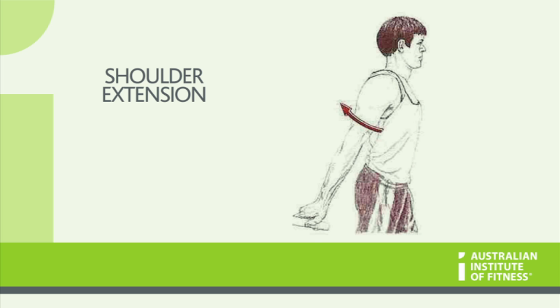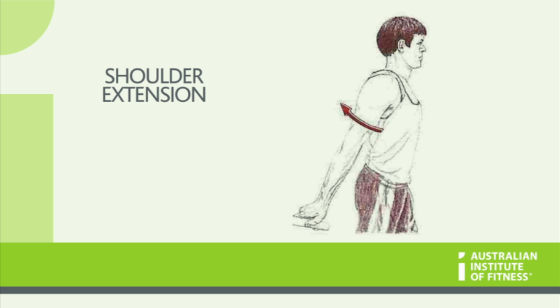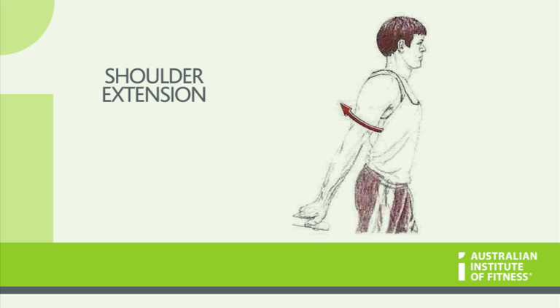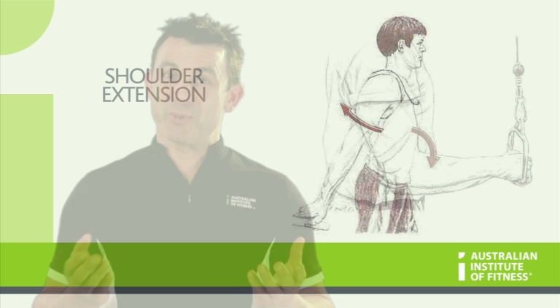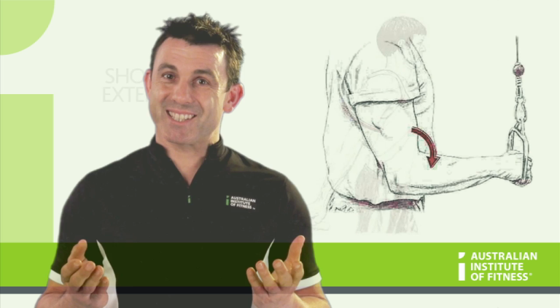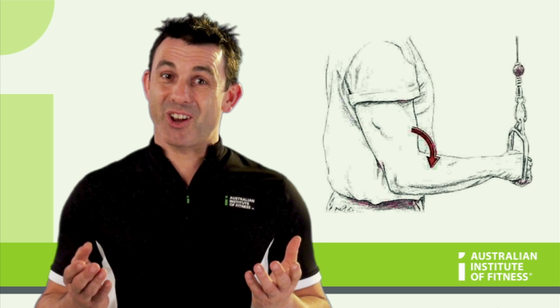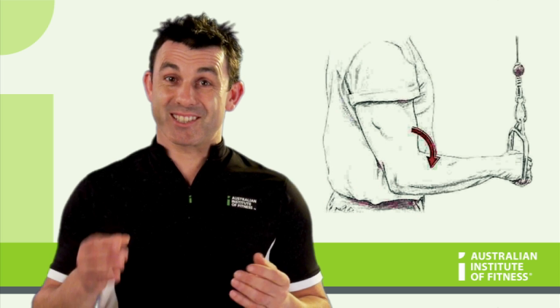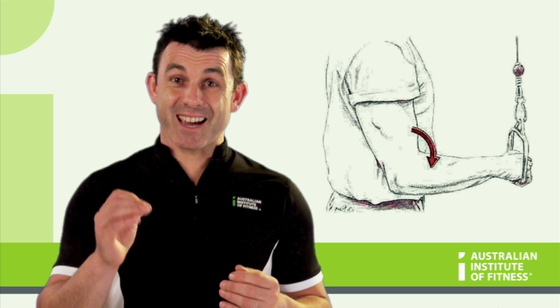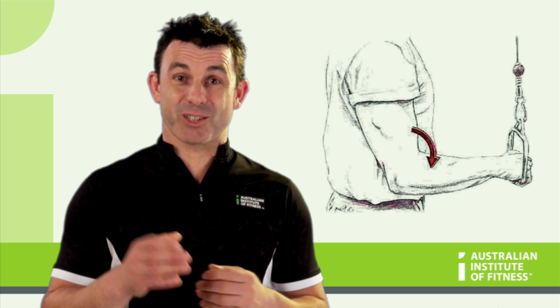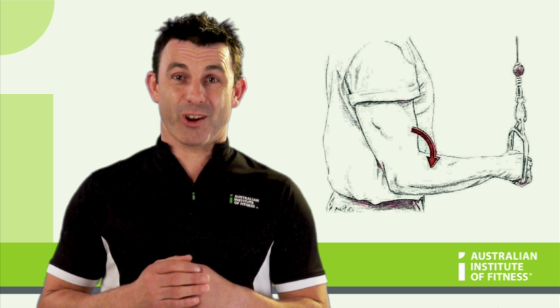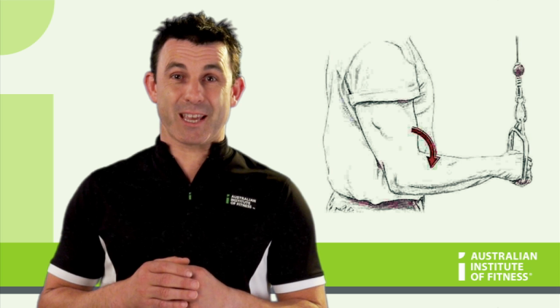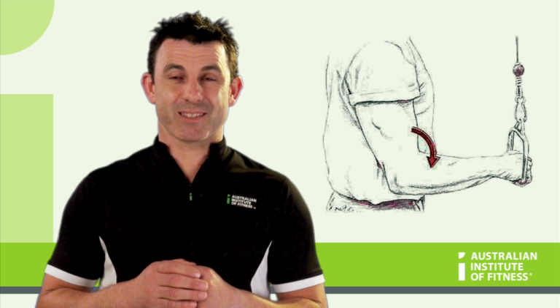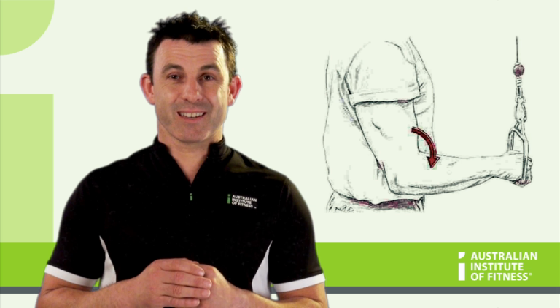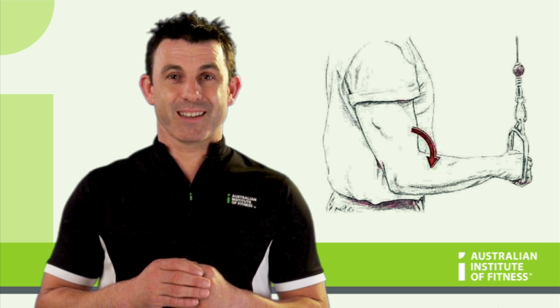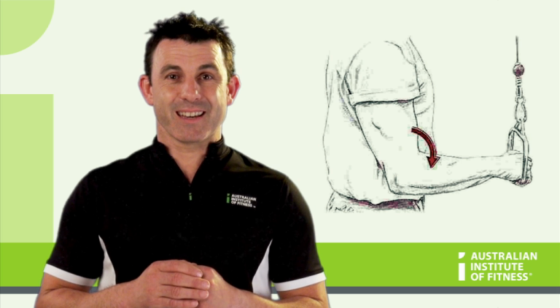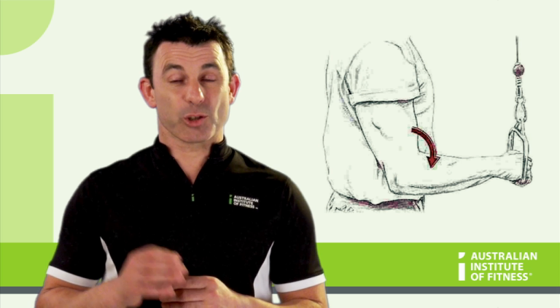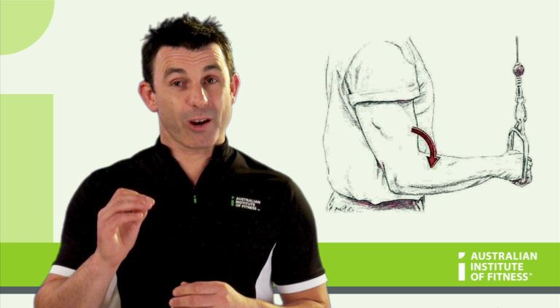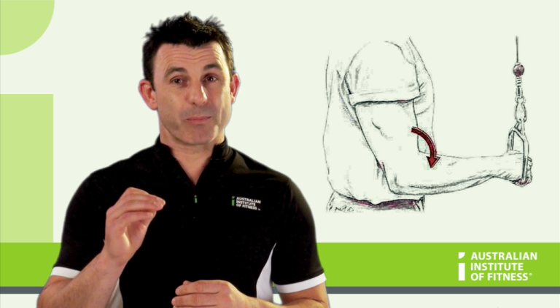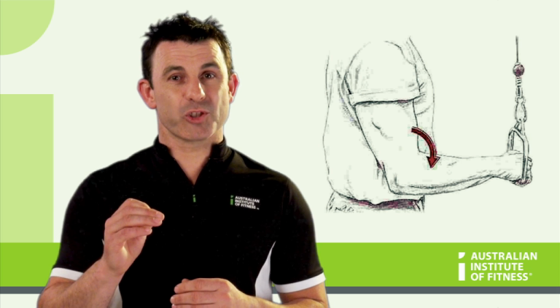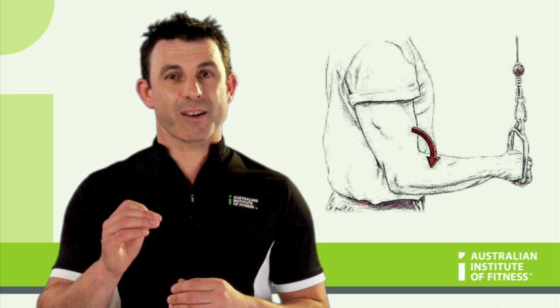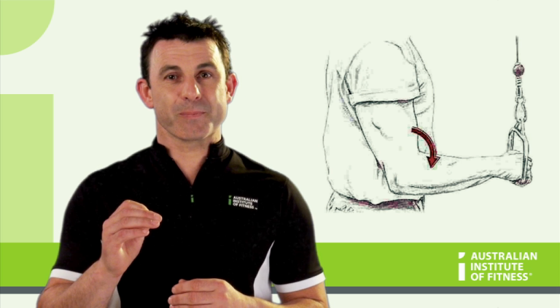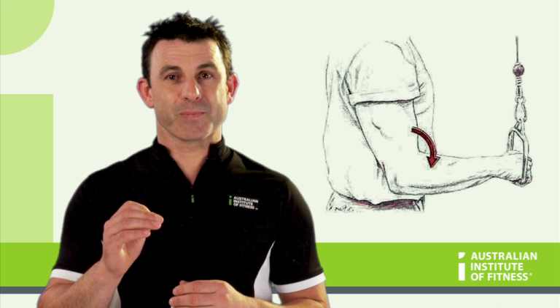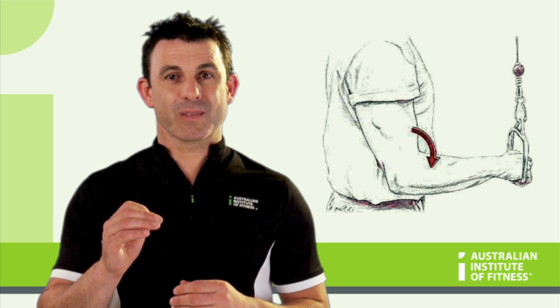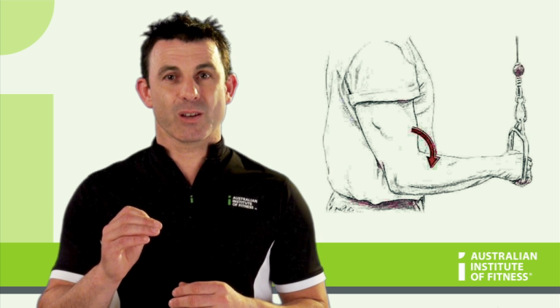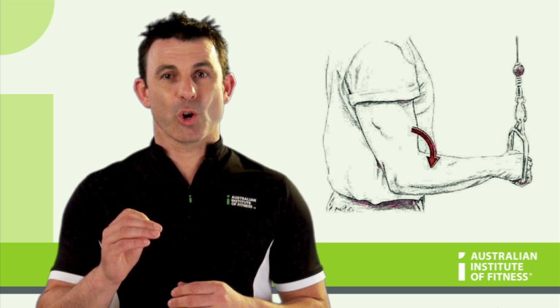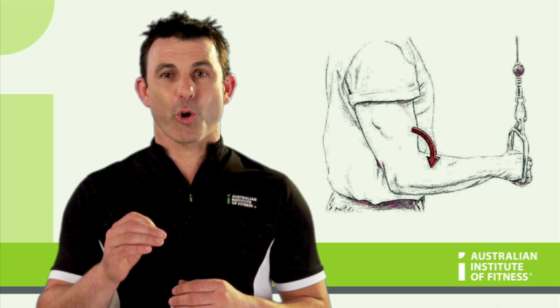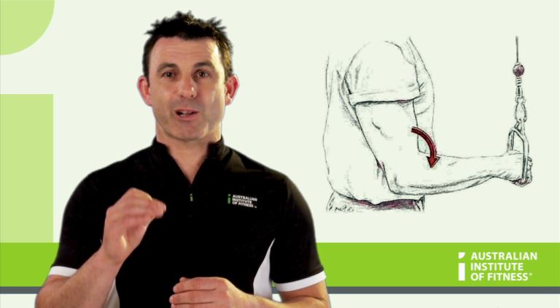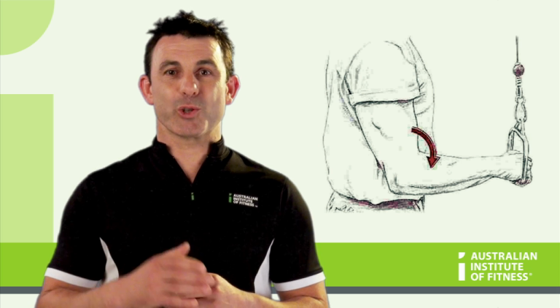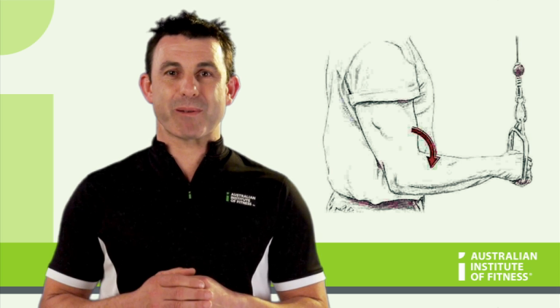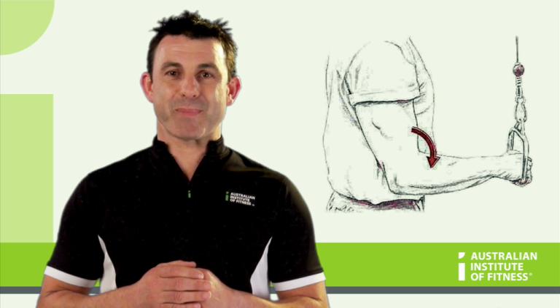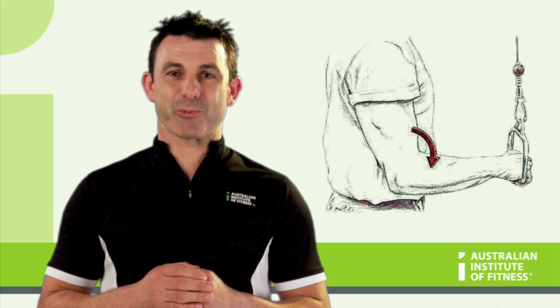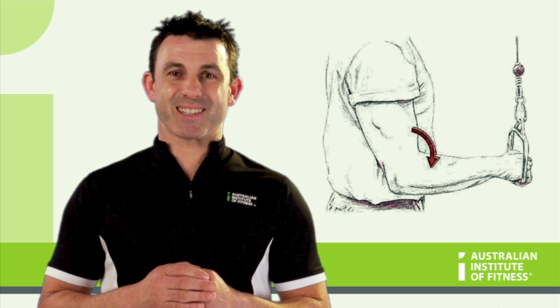A good exercise that targets the triceps is a tricep pushdown or a close grip bench press. Take a look.